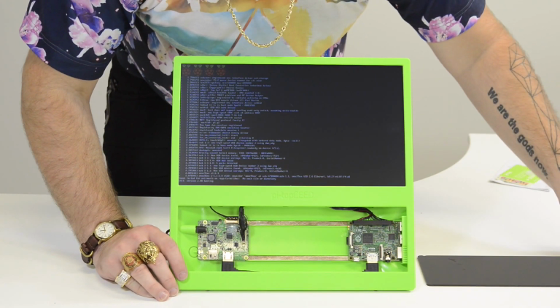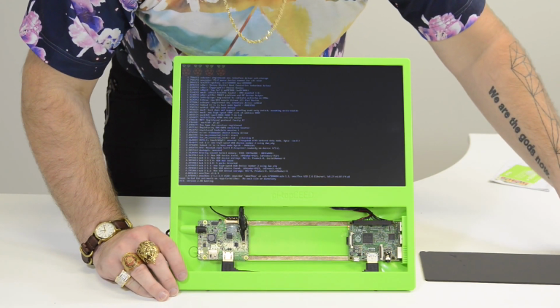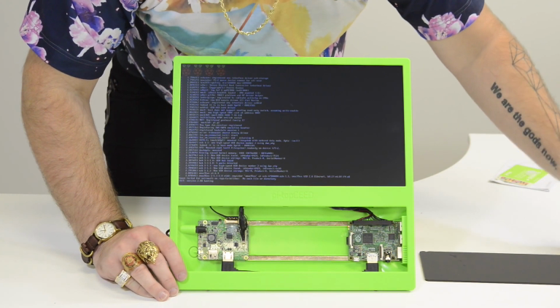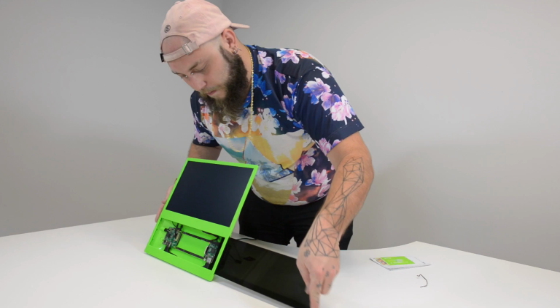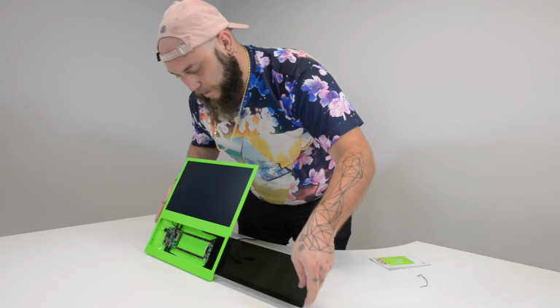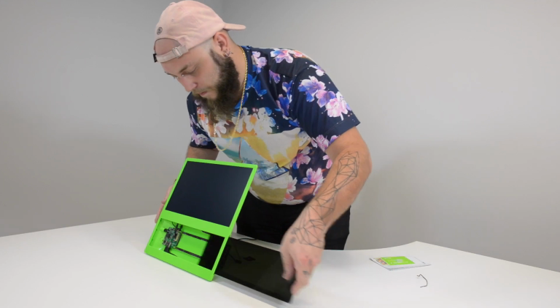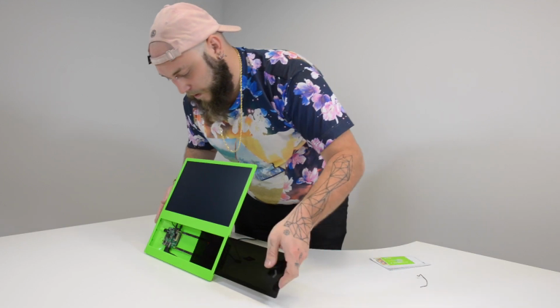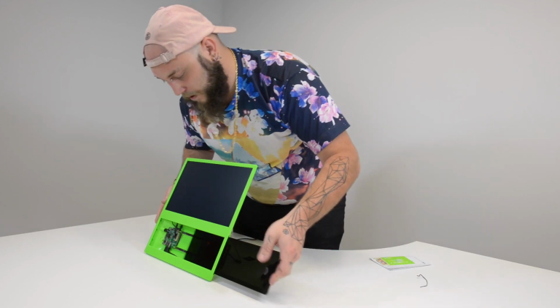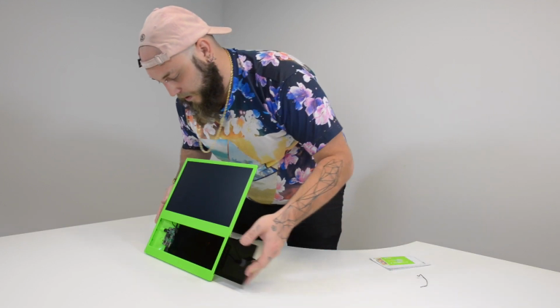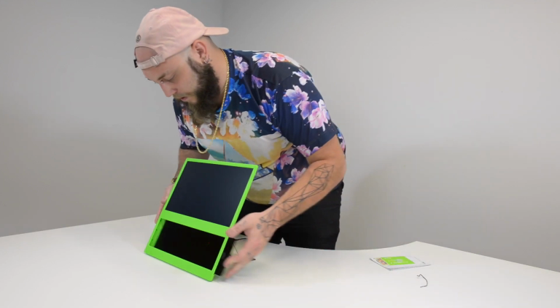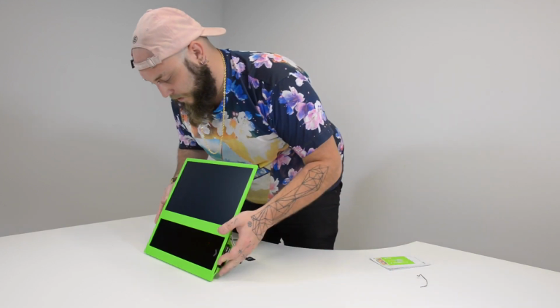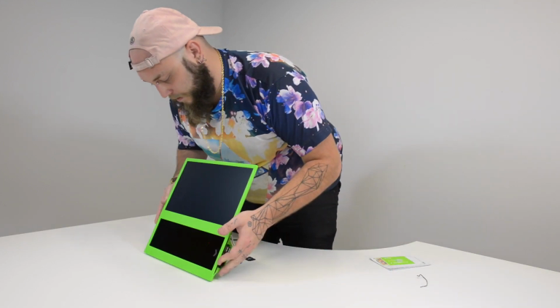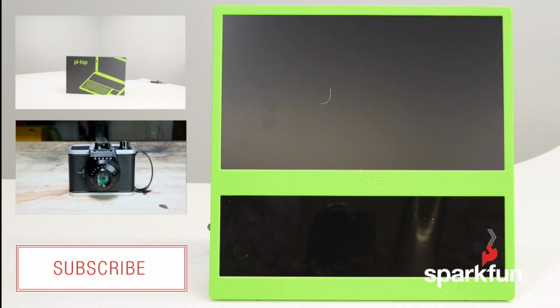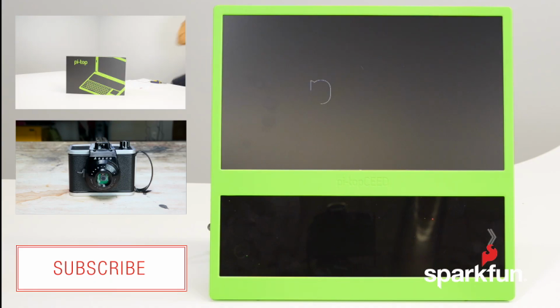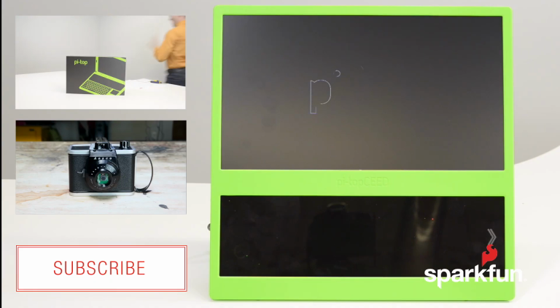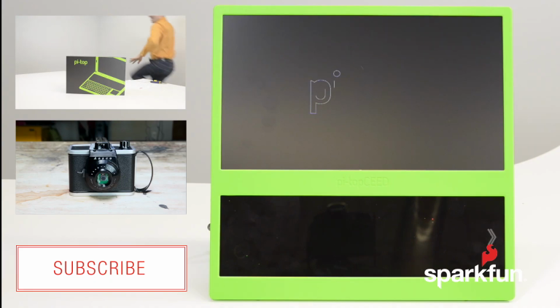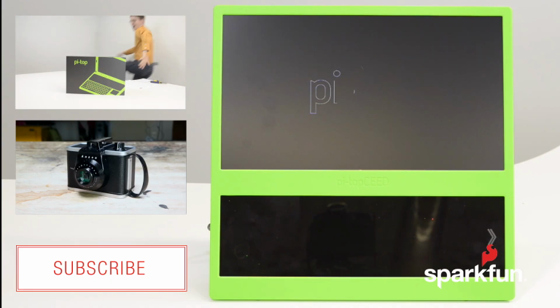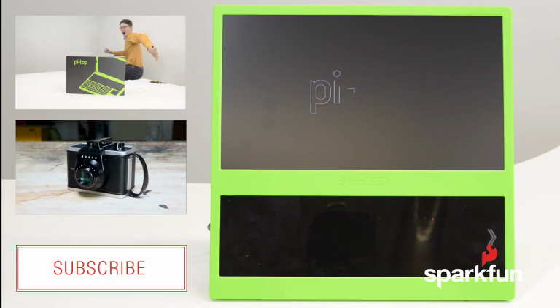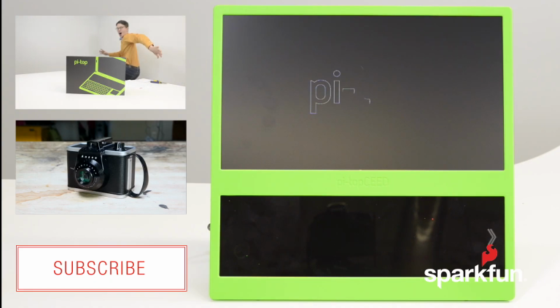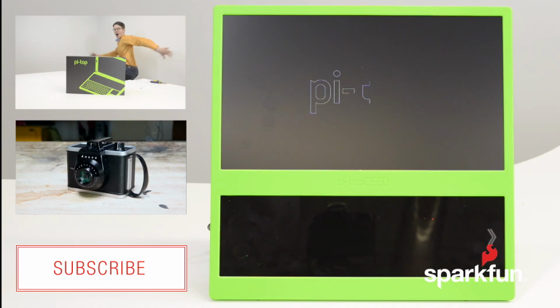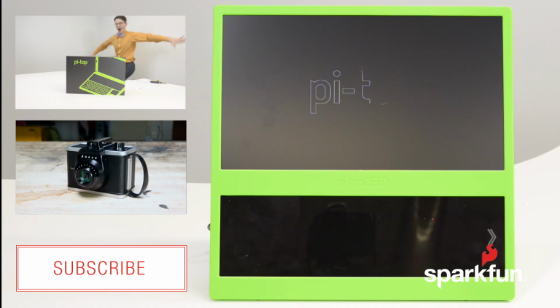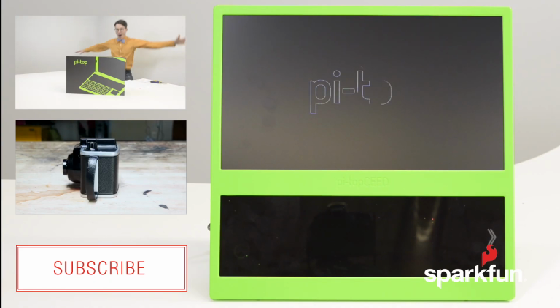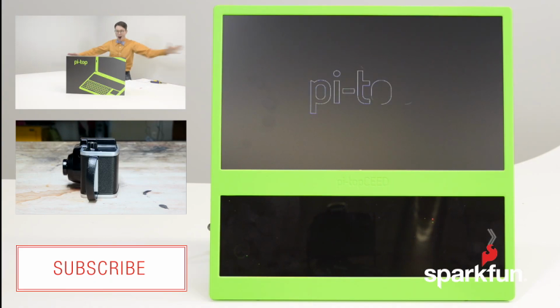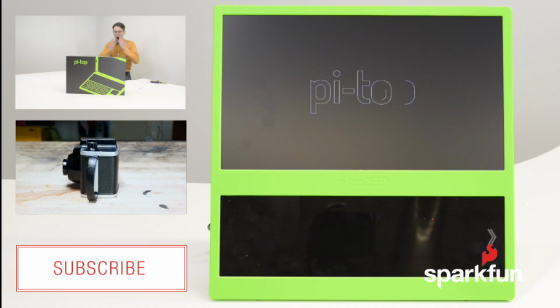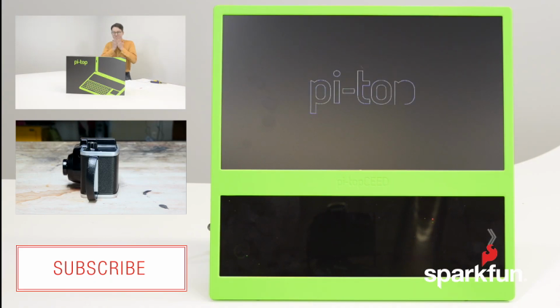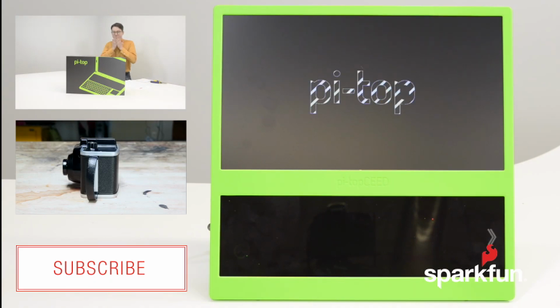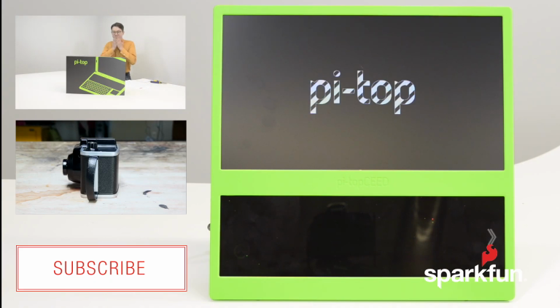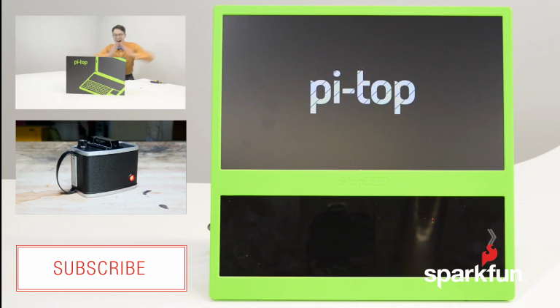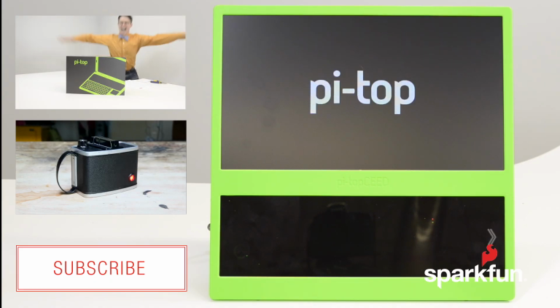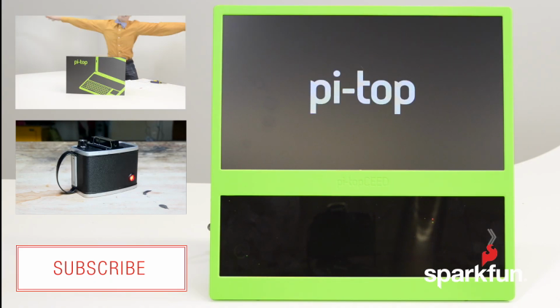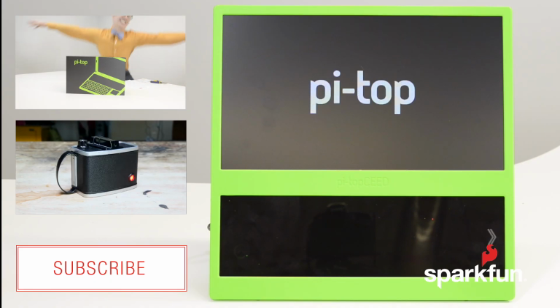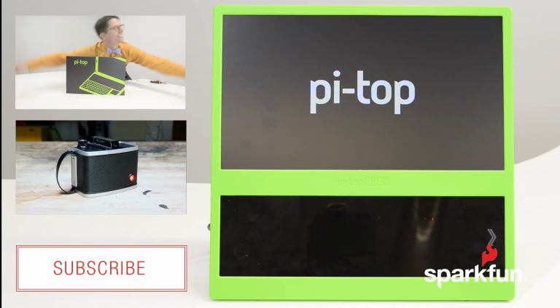For more information about Raspberry Pi or project inspiration, check out www.sparkfun.com.